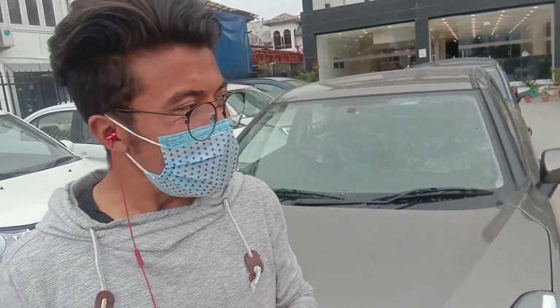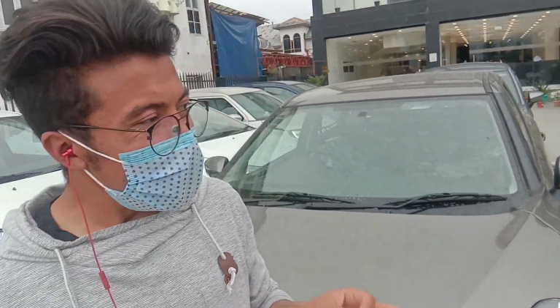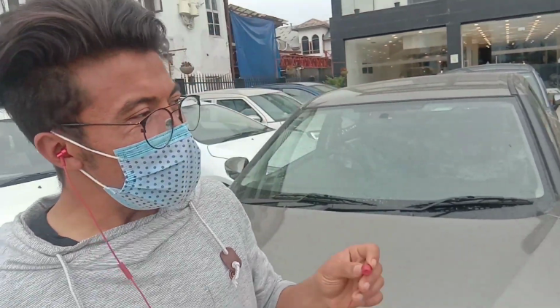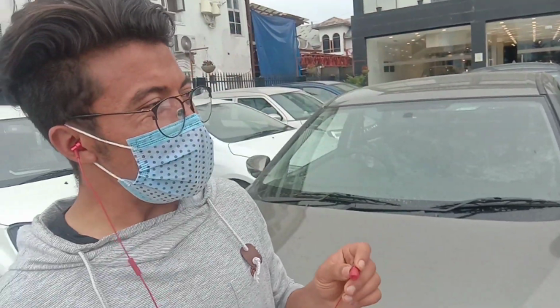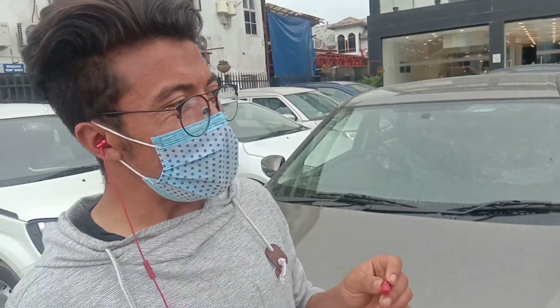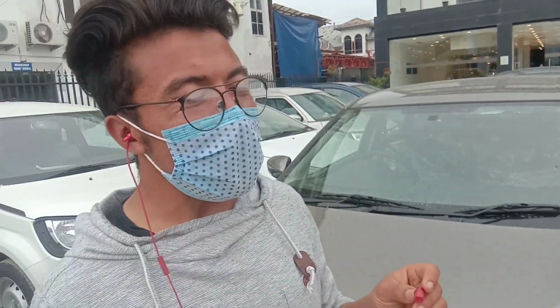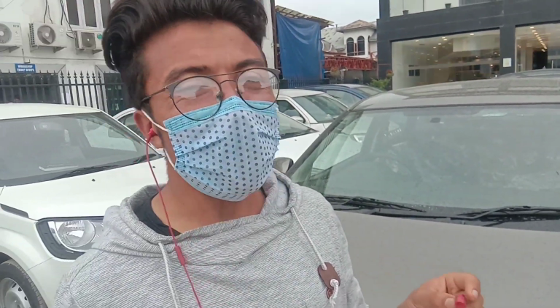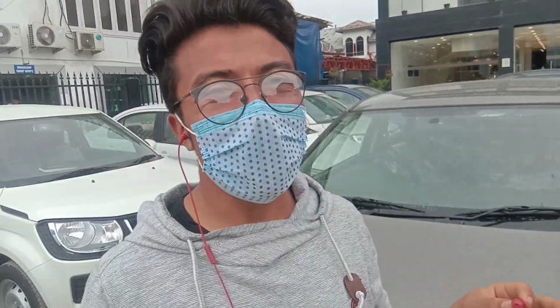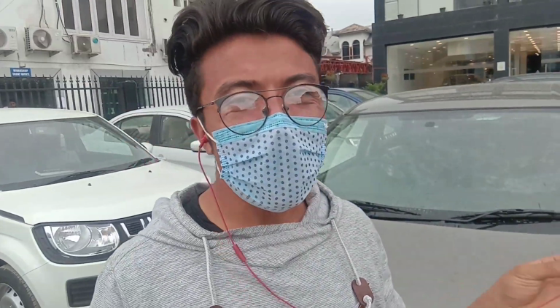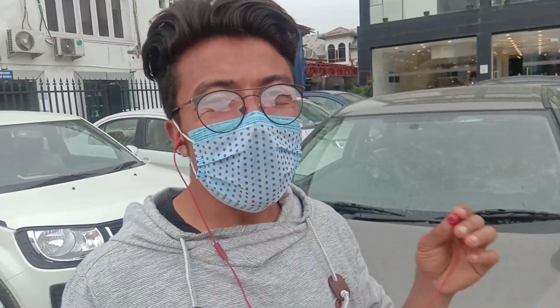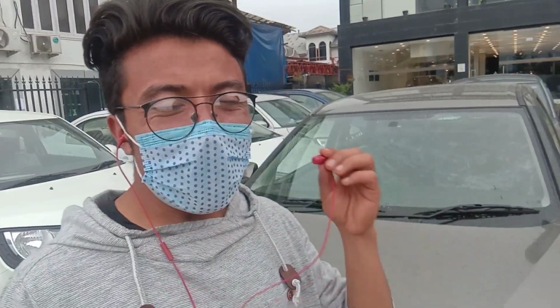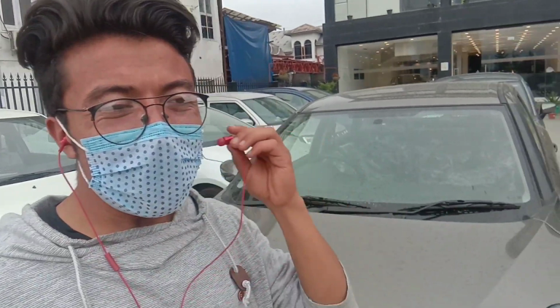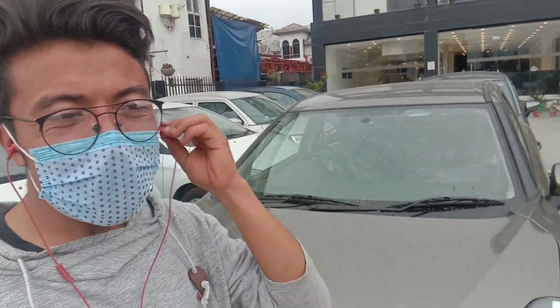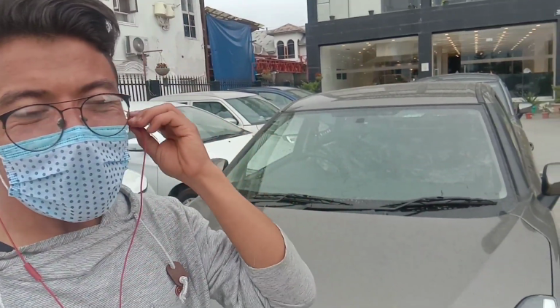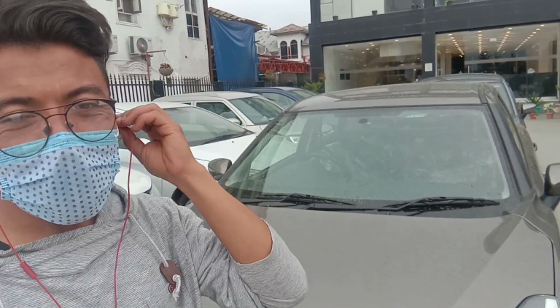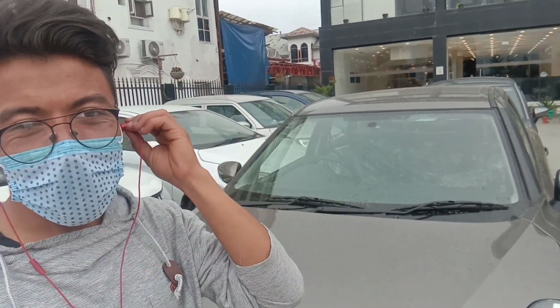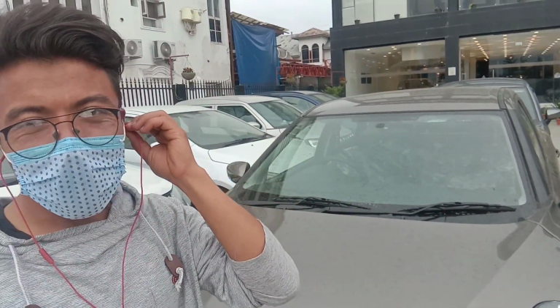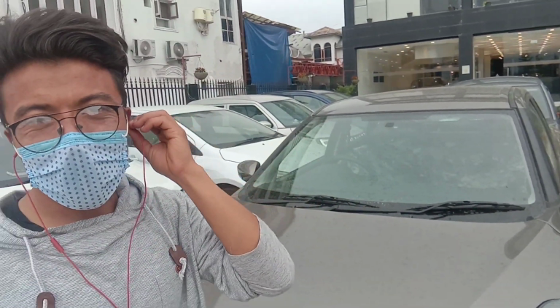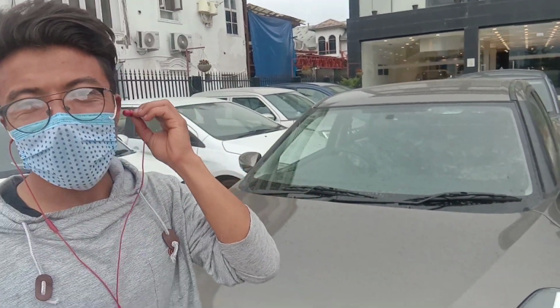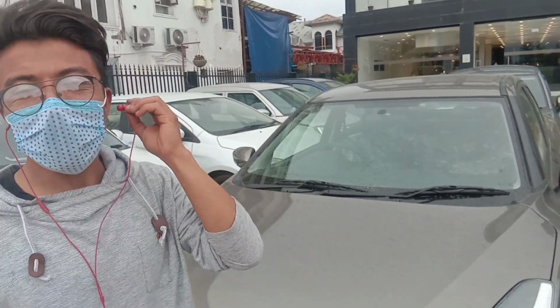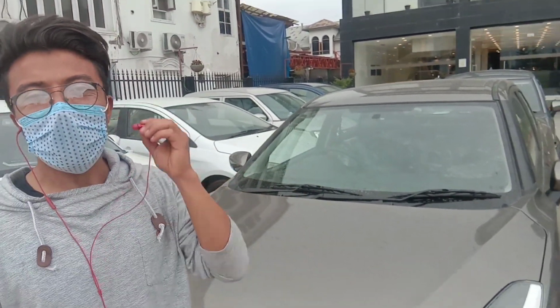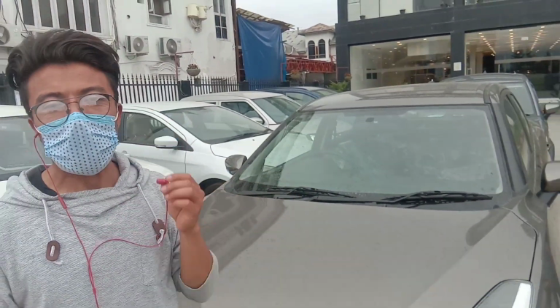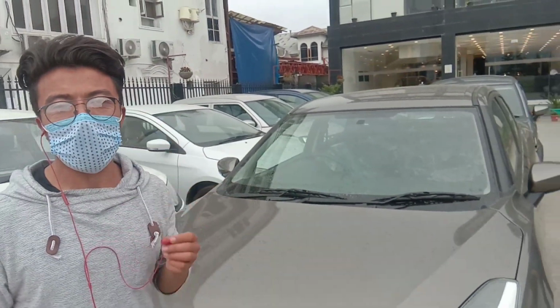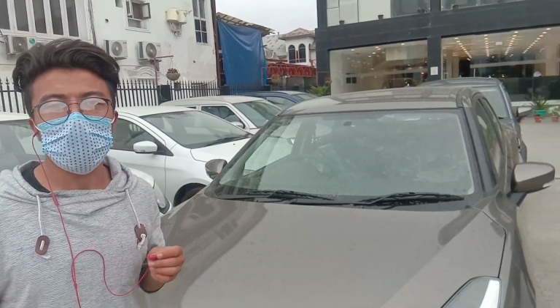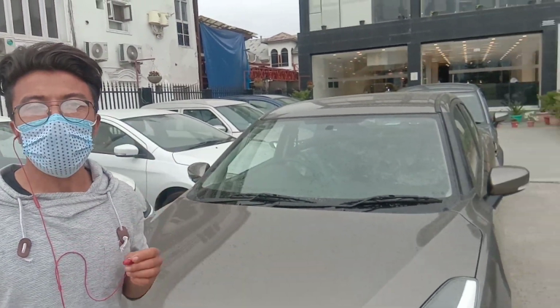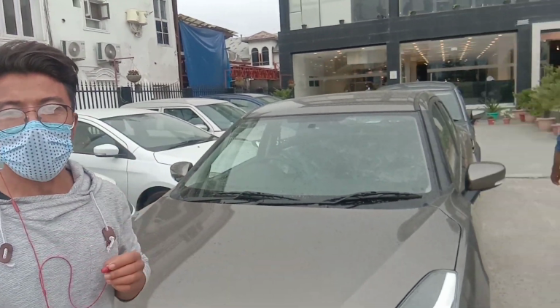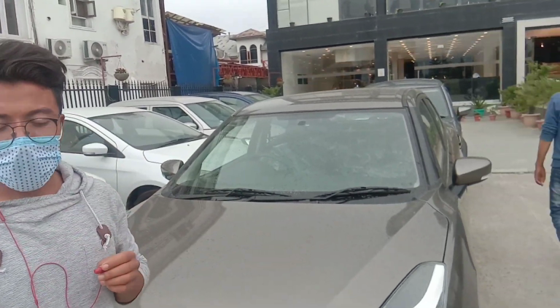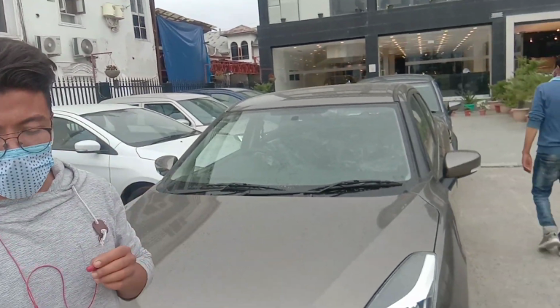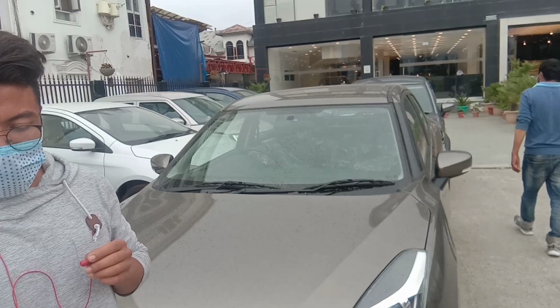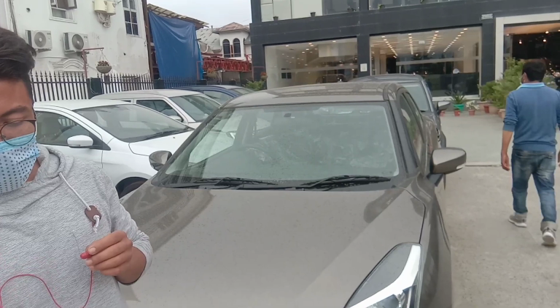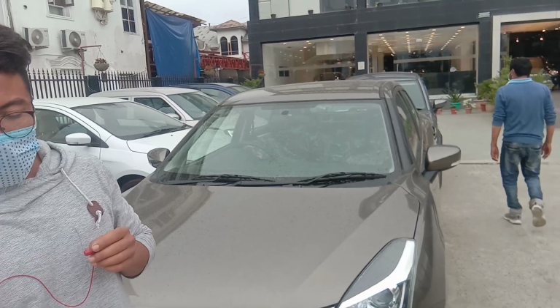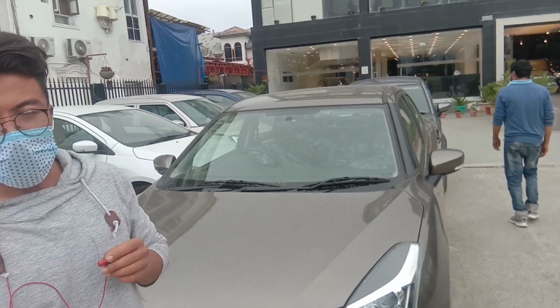I am here to see the car. How did you start with this car?